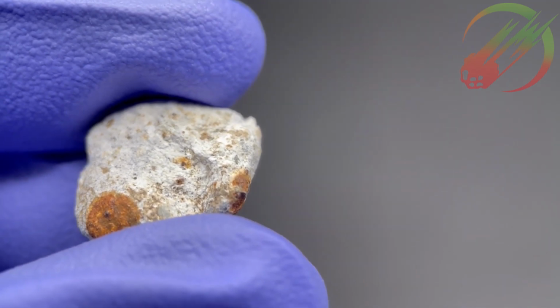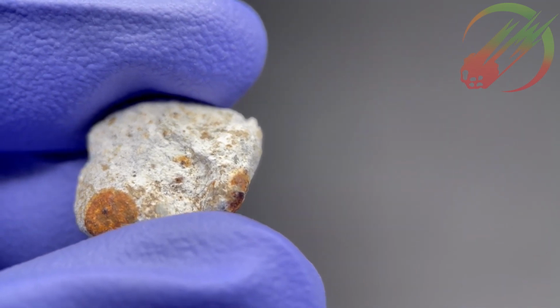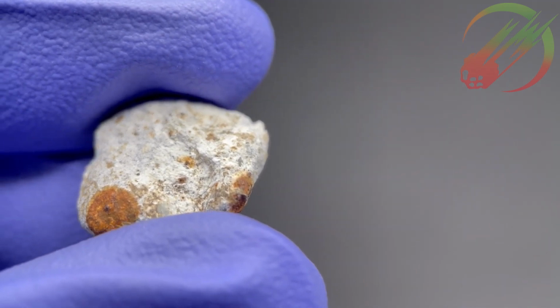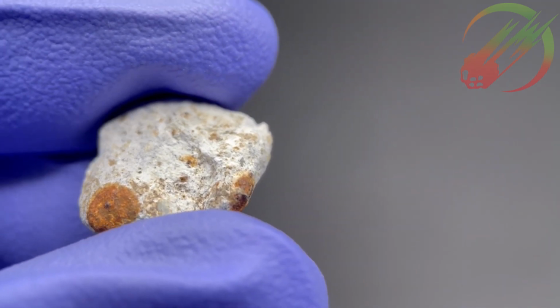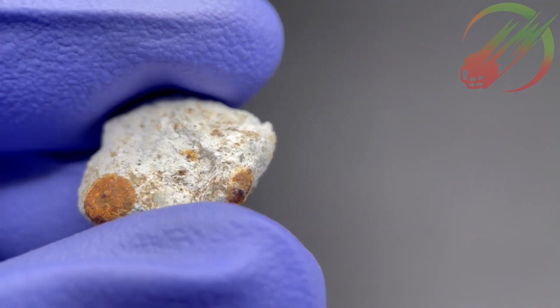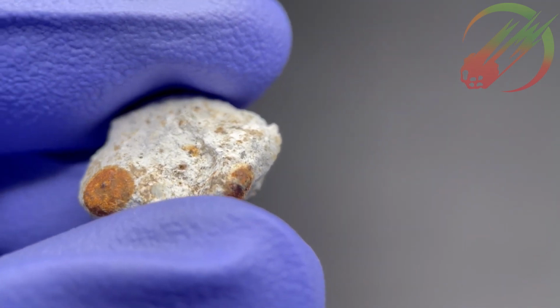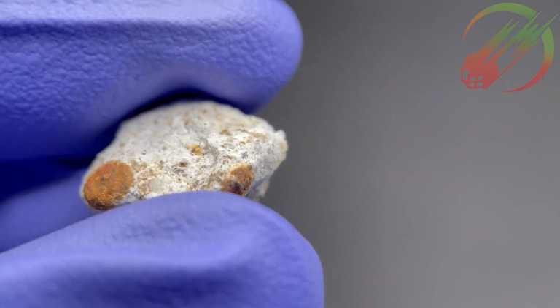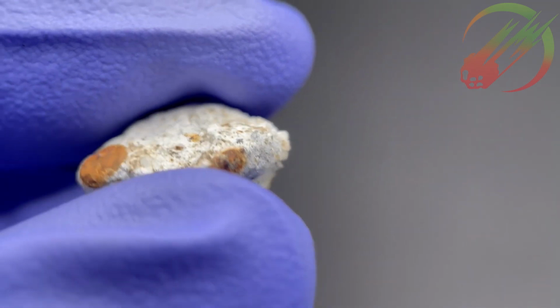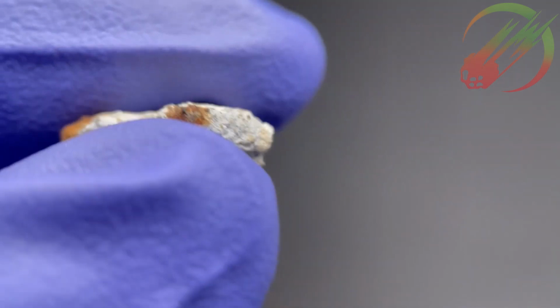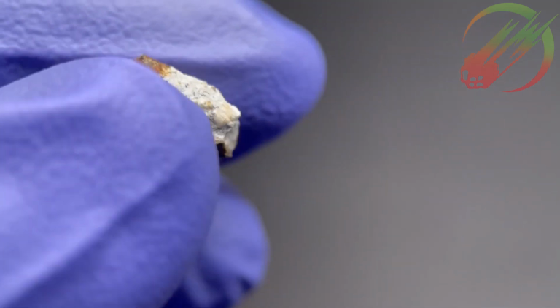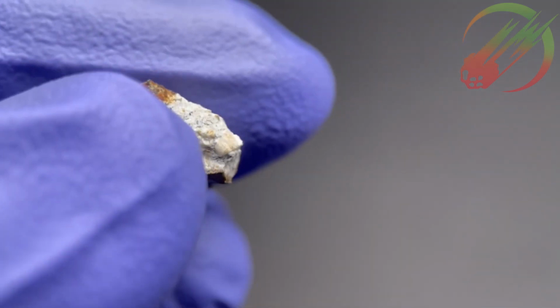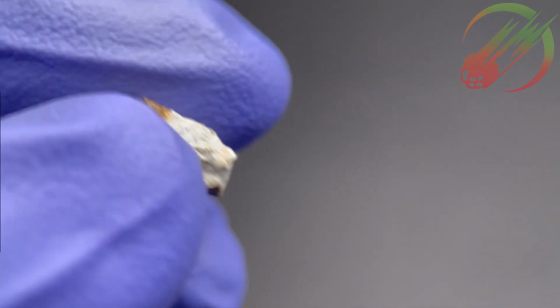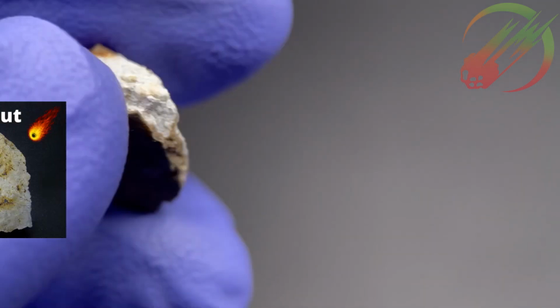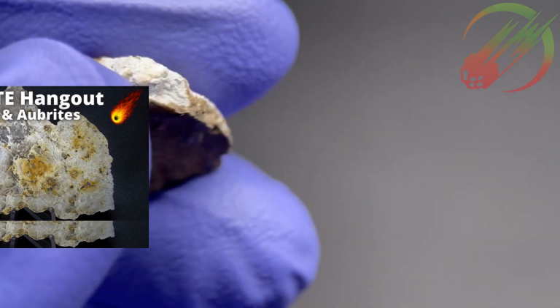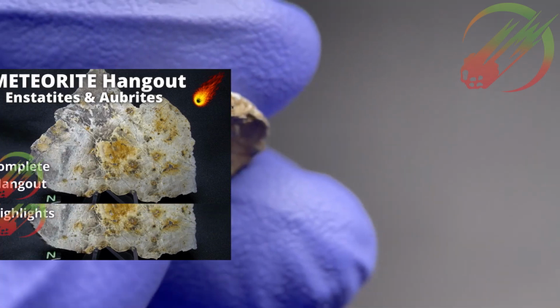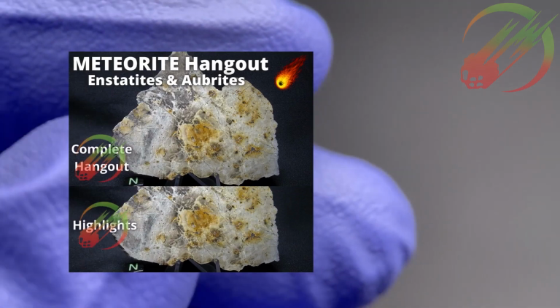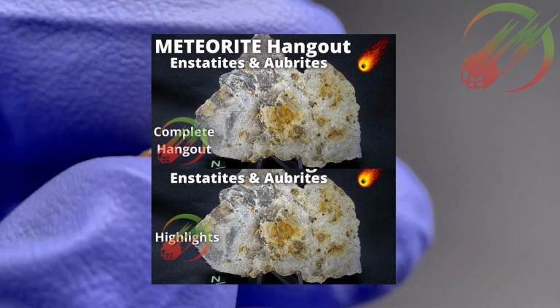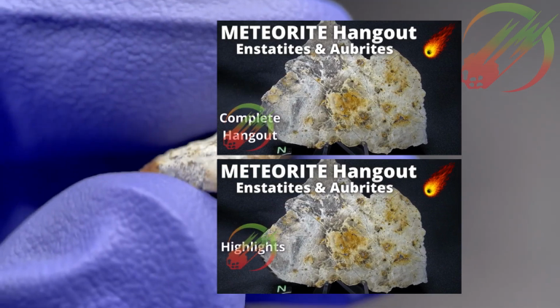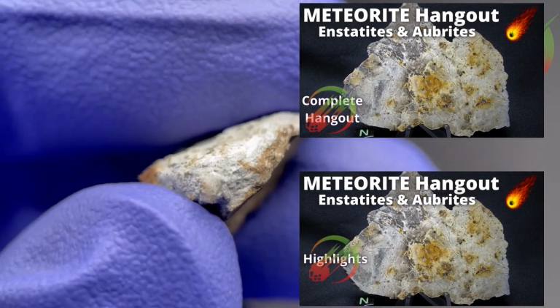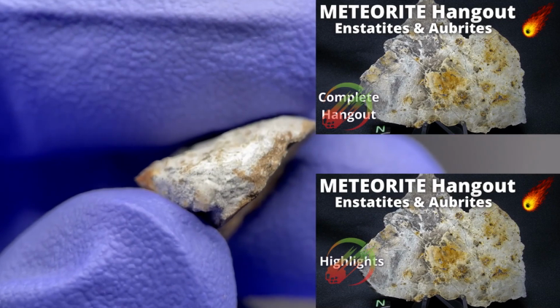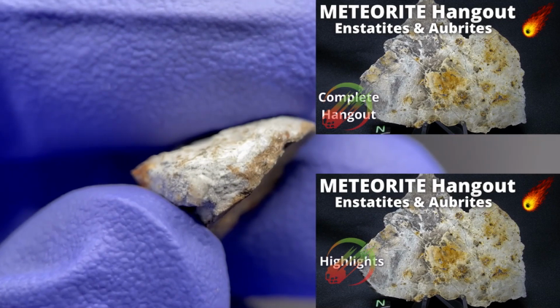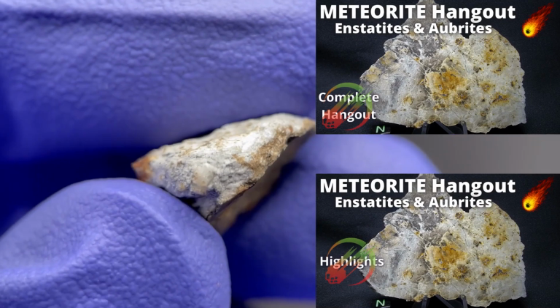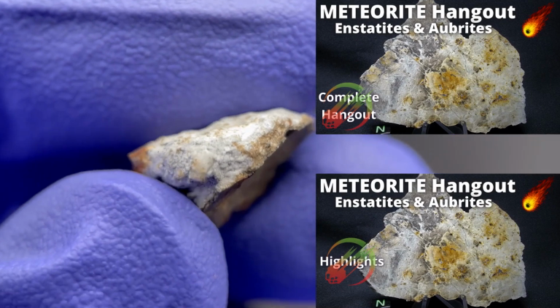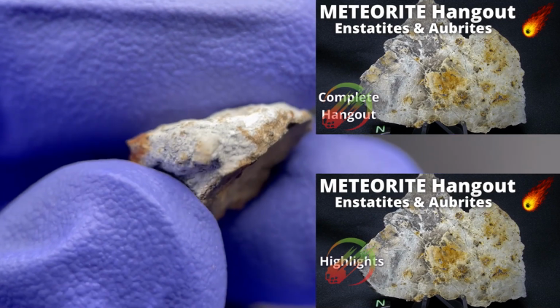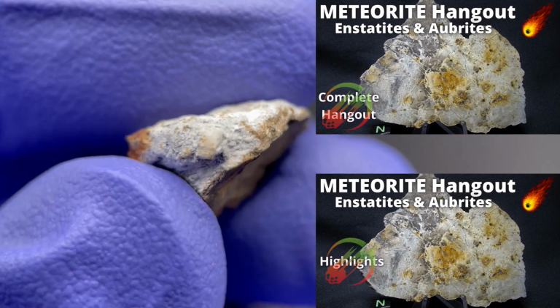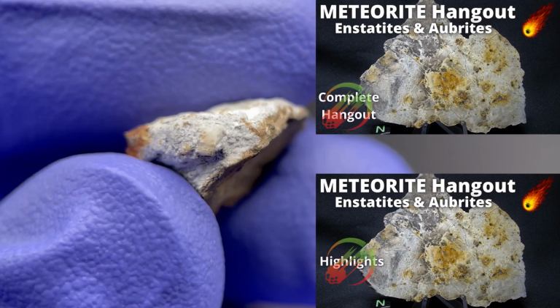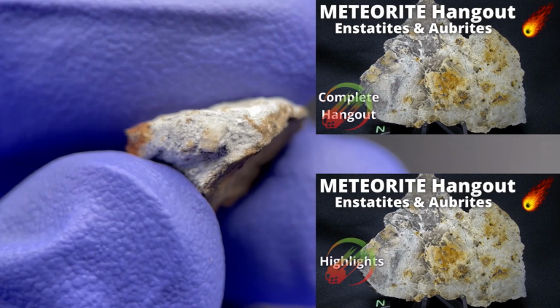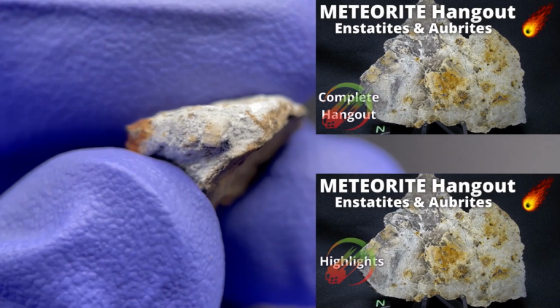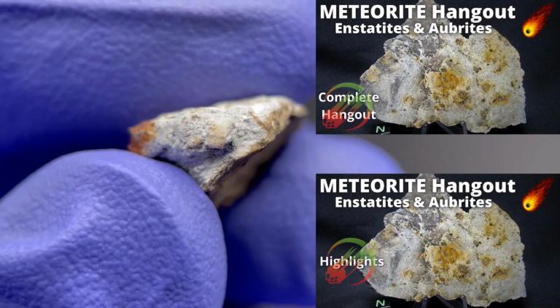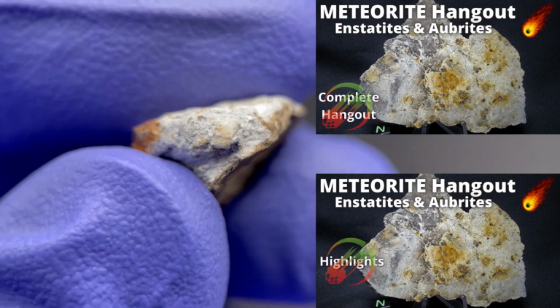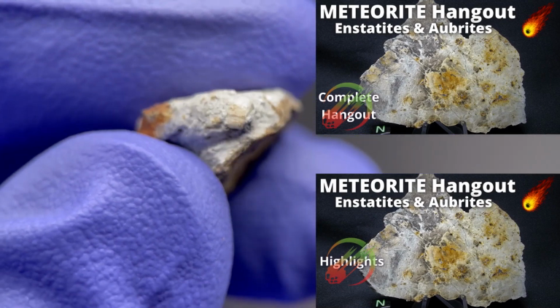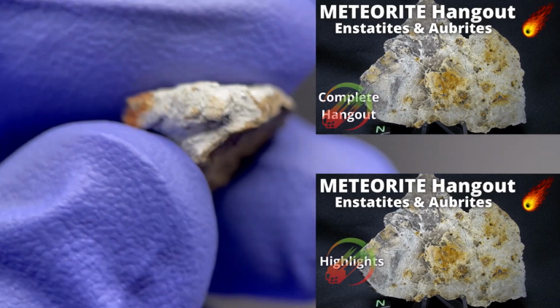If you'd like to learn more about Aubrites, go check out the Awesome Knowledge Bolide Hangout from September 8th, 2021.